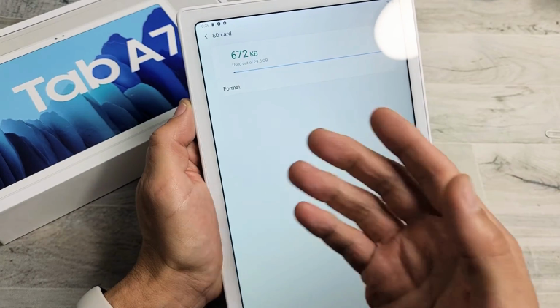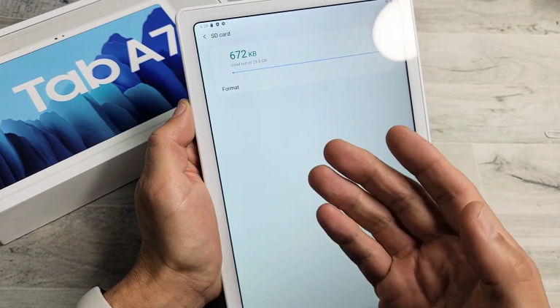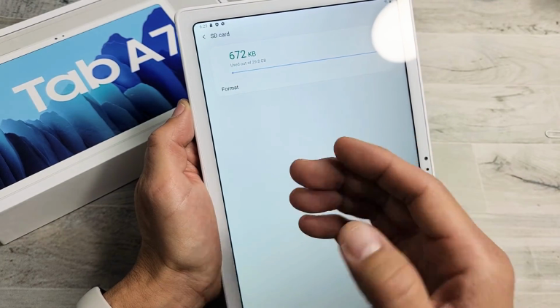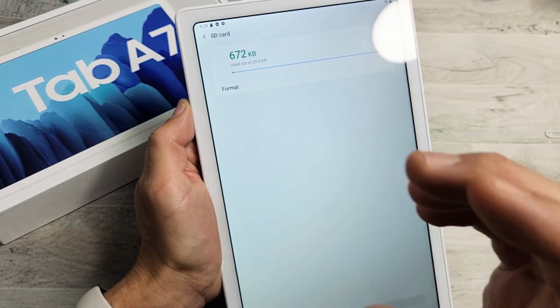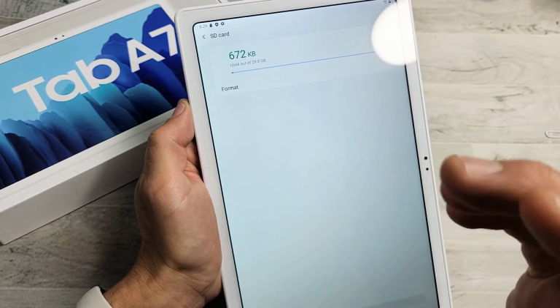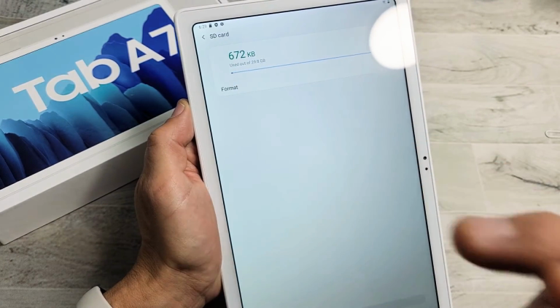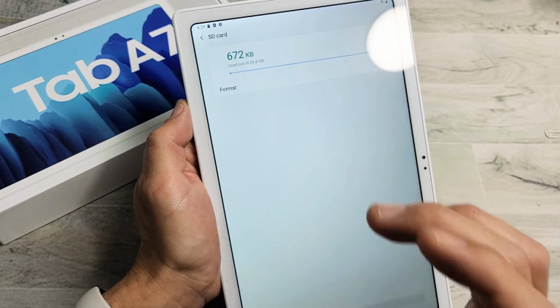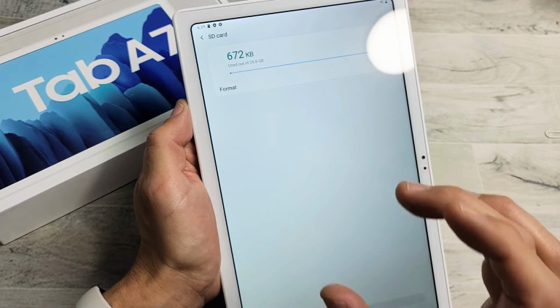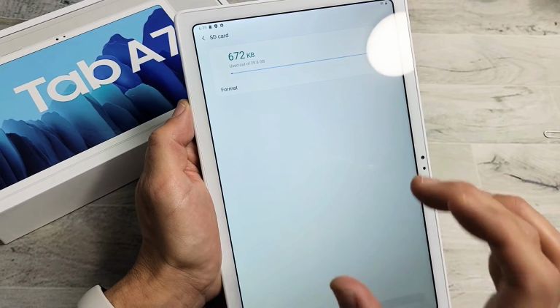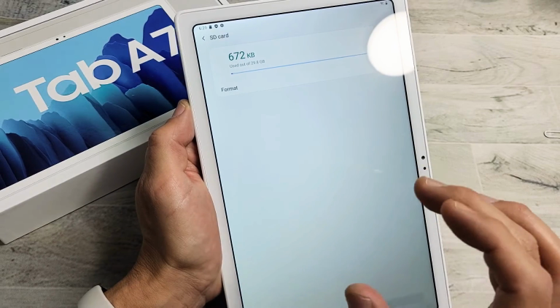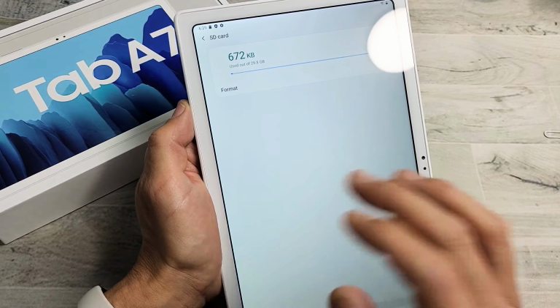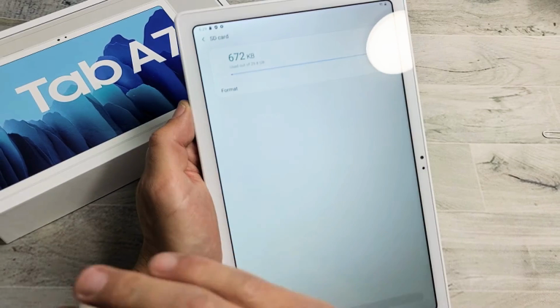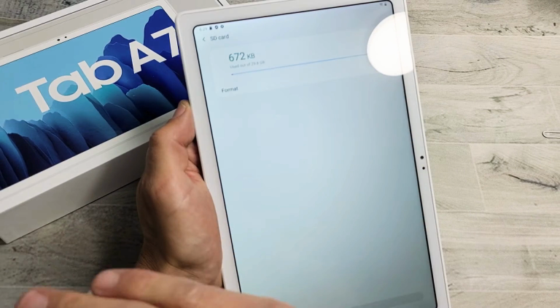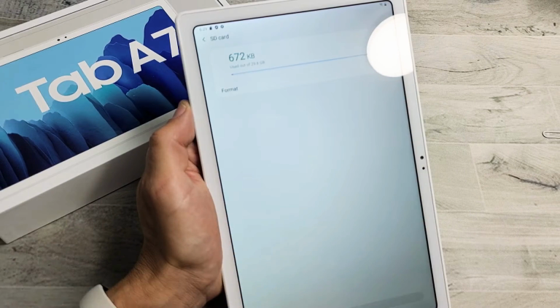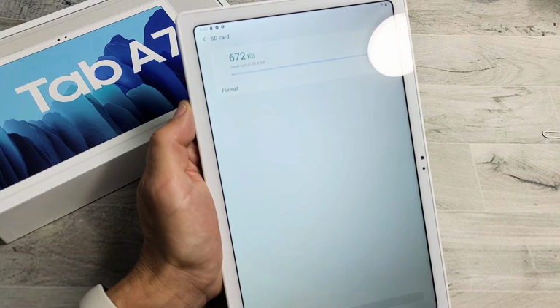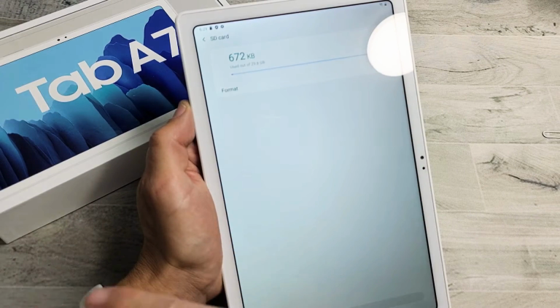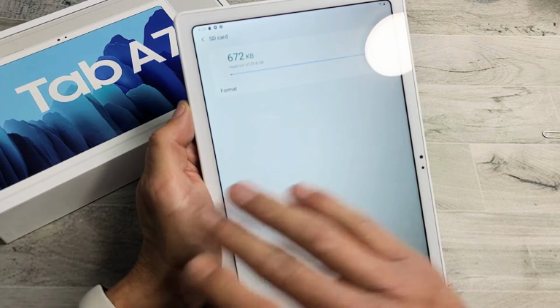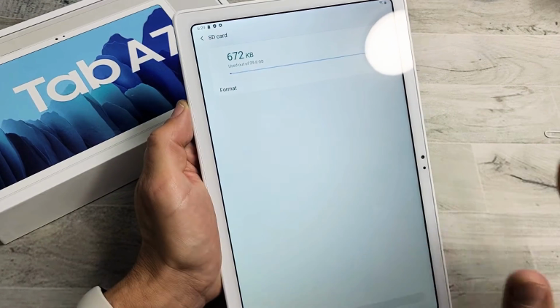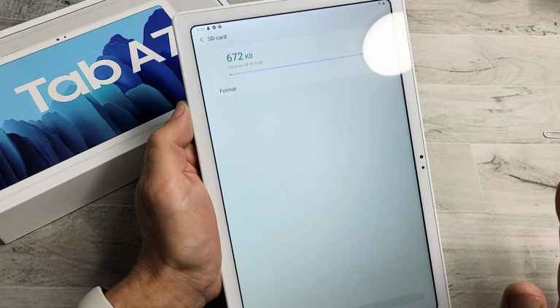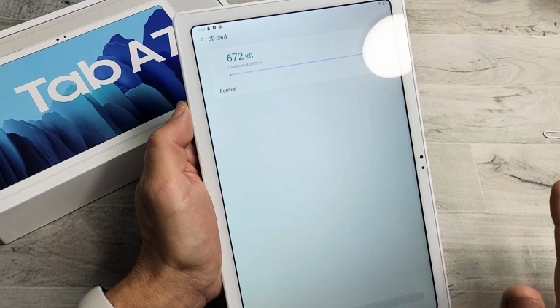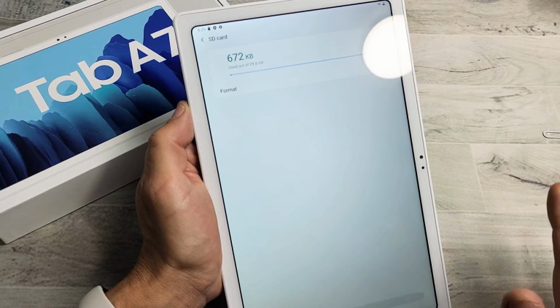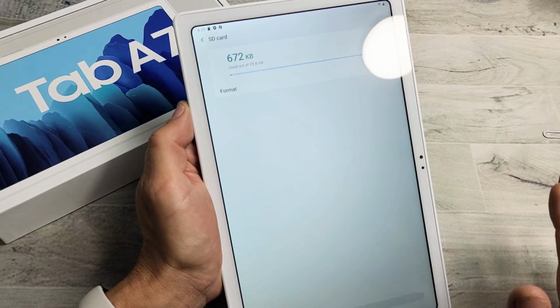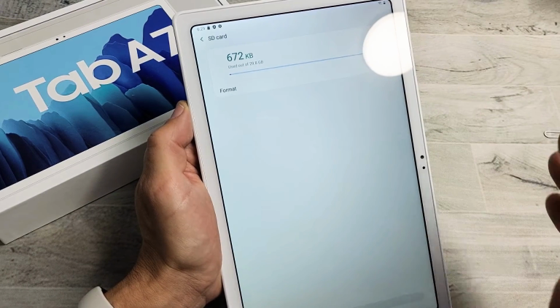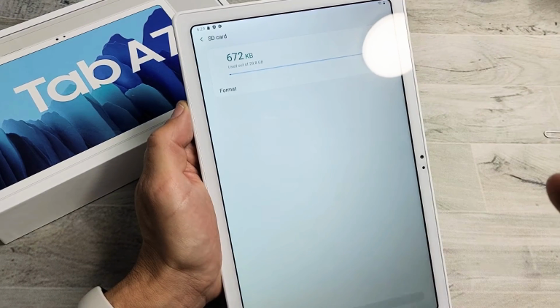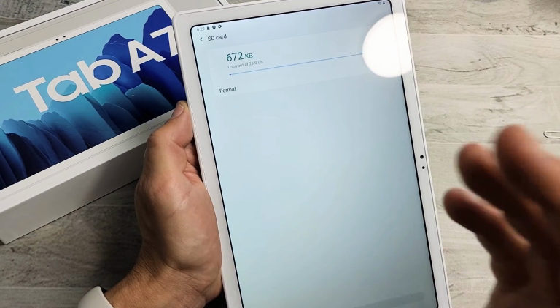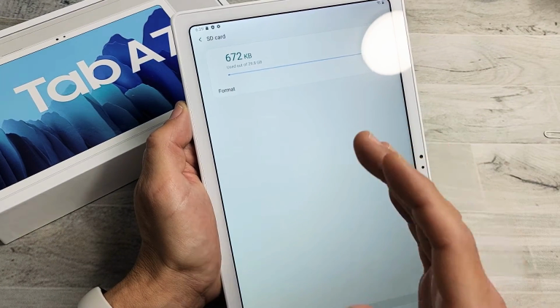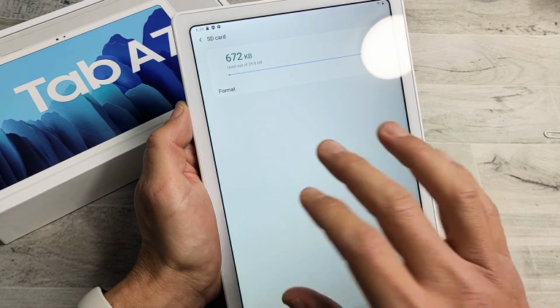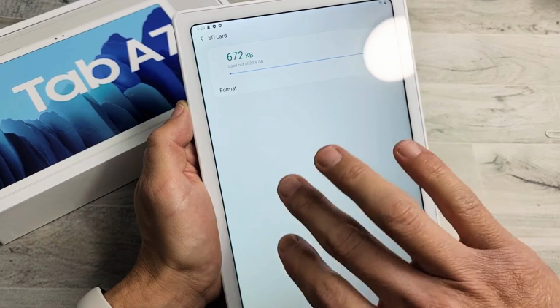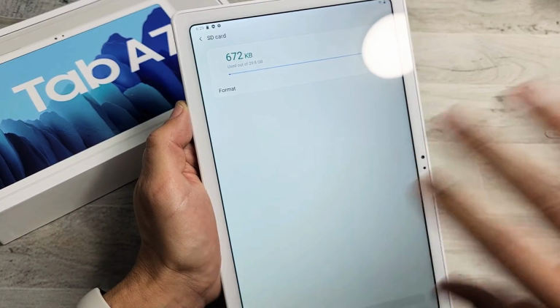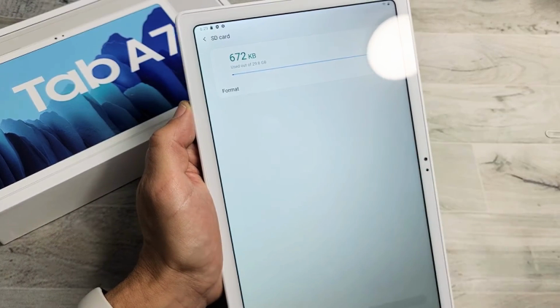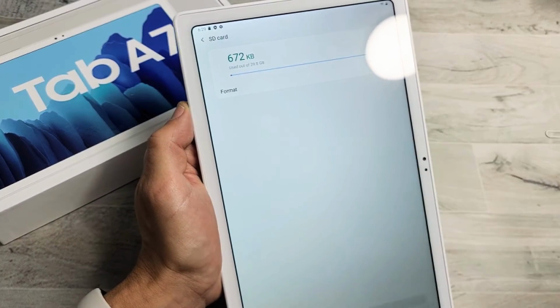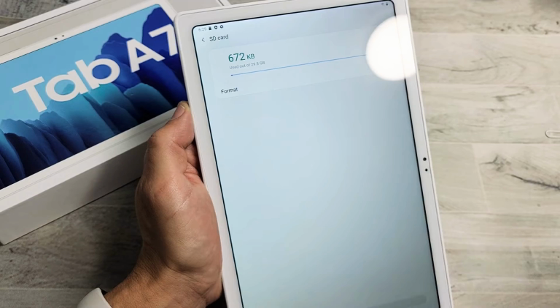Don't forget, when you format an SD card, you're basically erasing everything that's on there. So if you have anything important, back it up first.